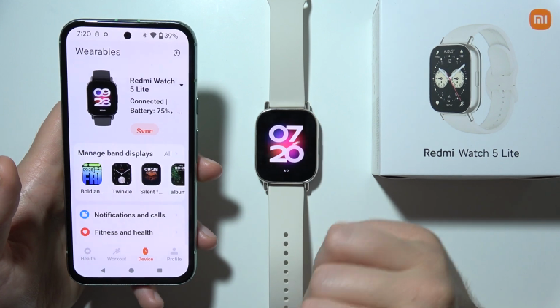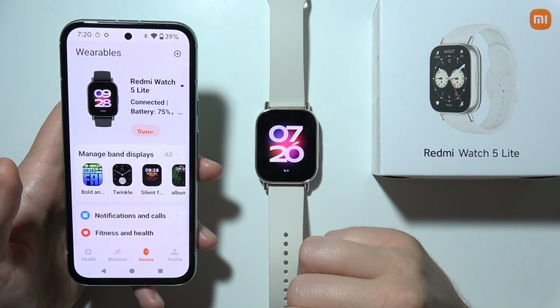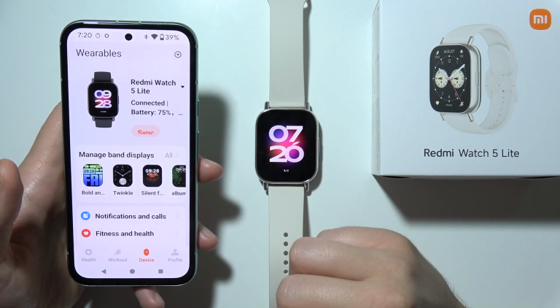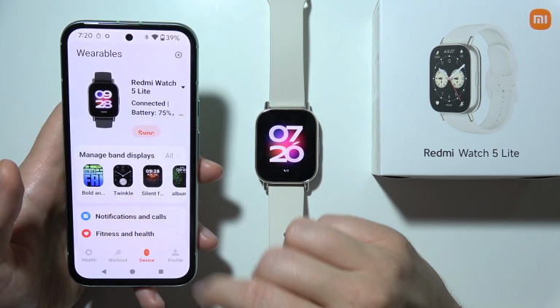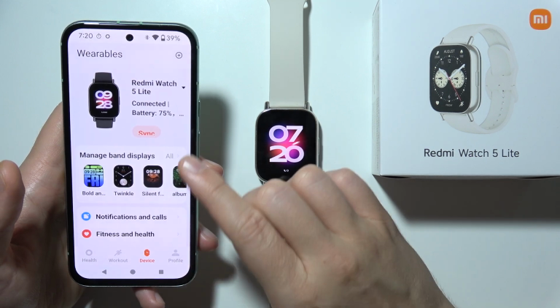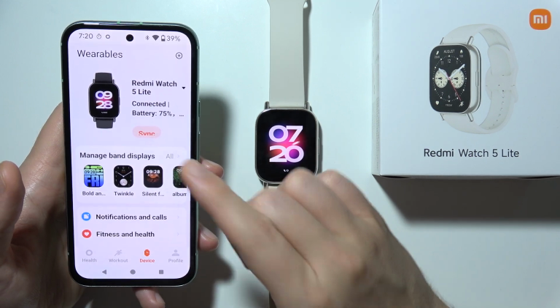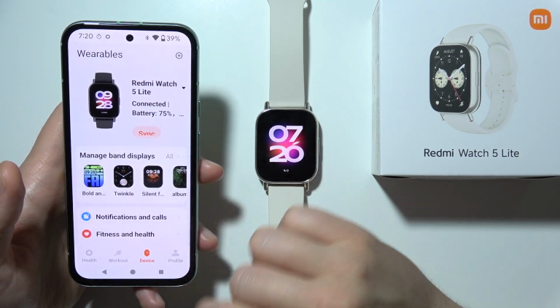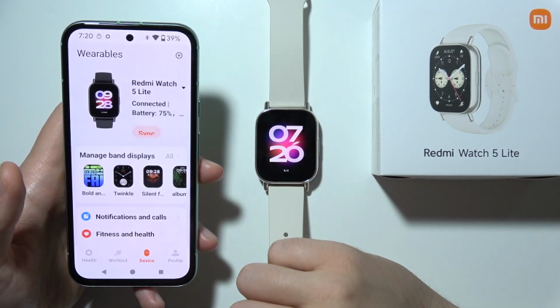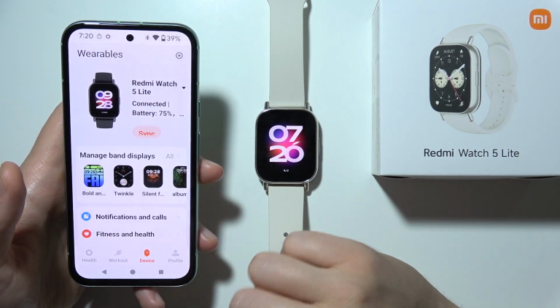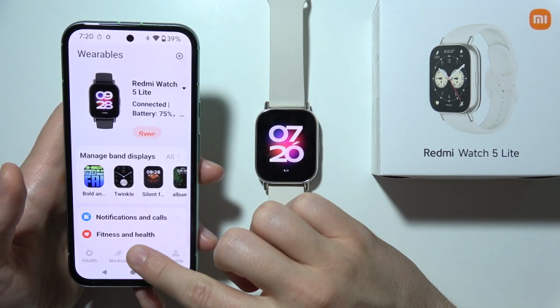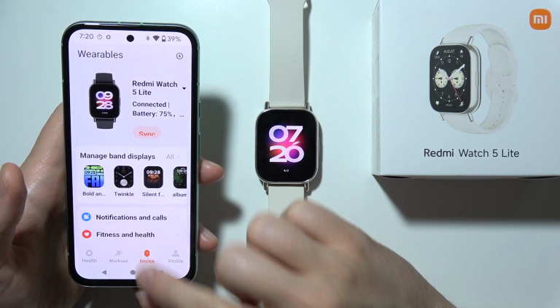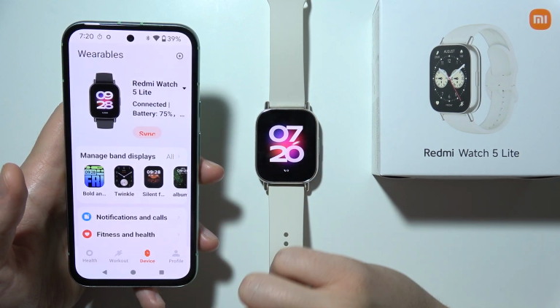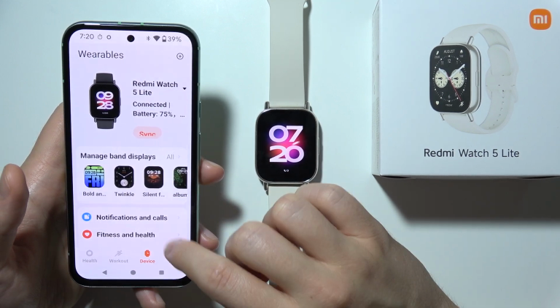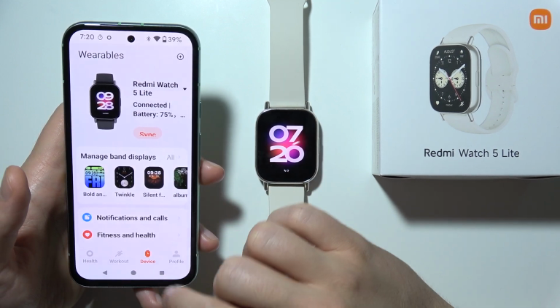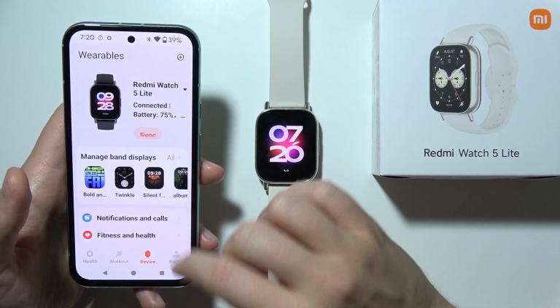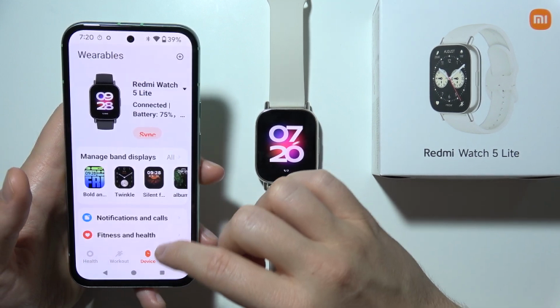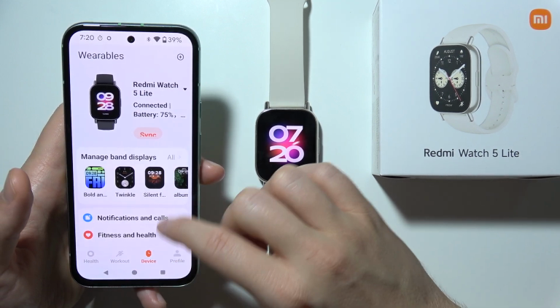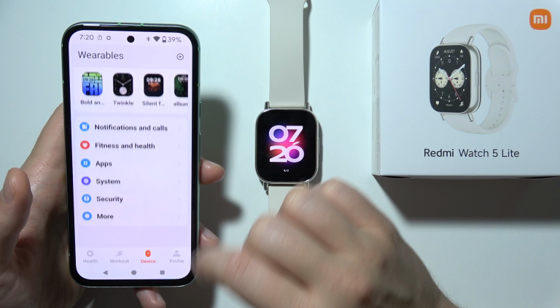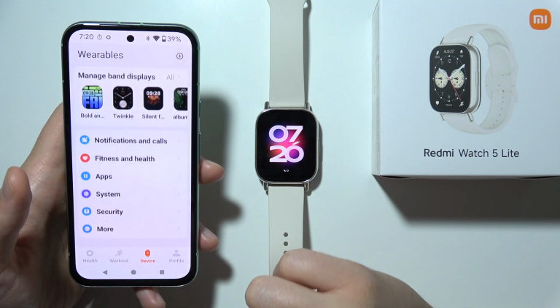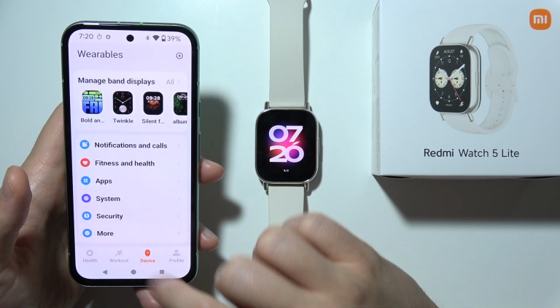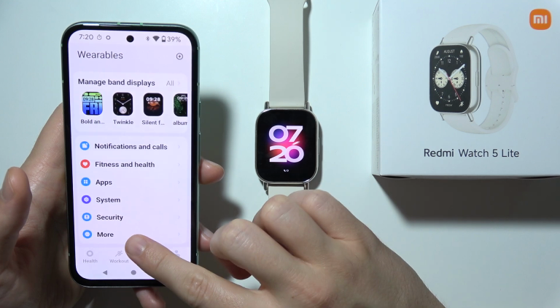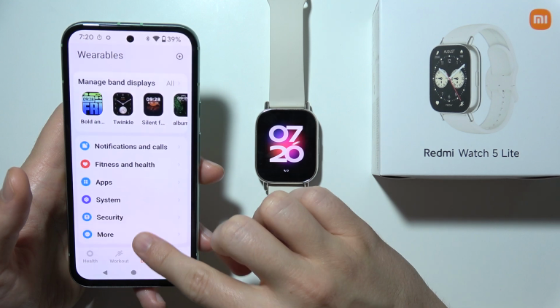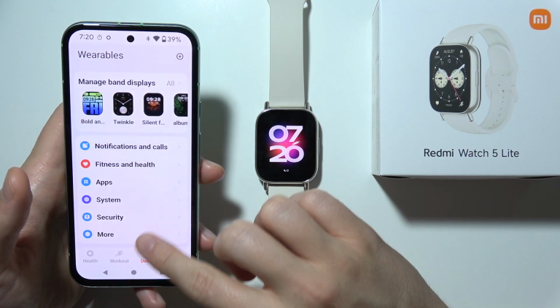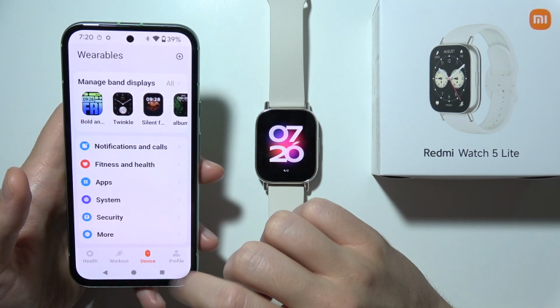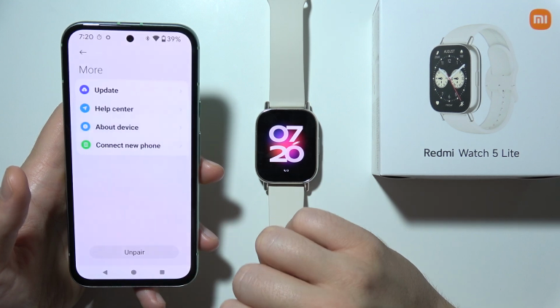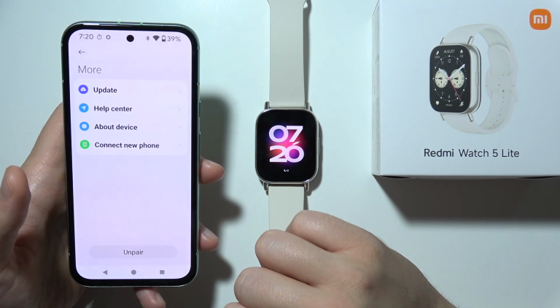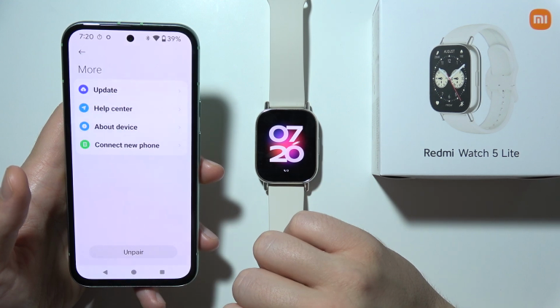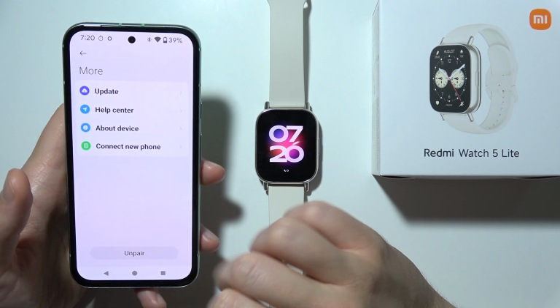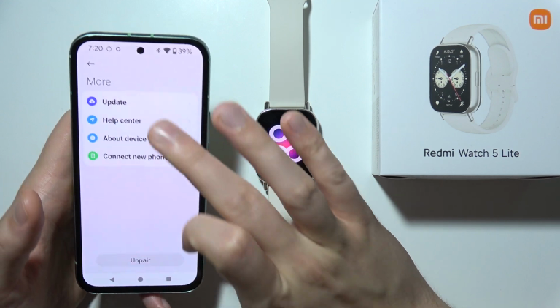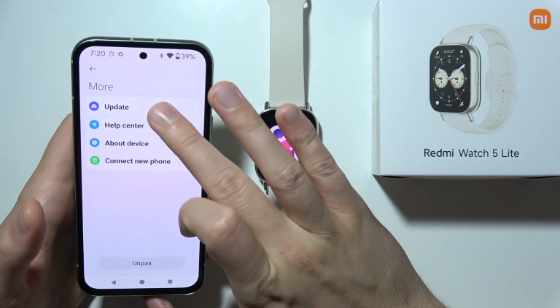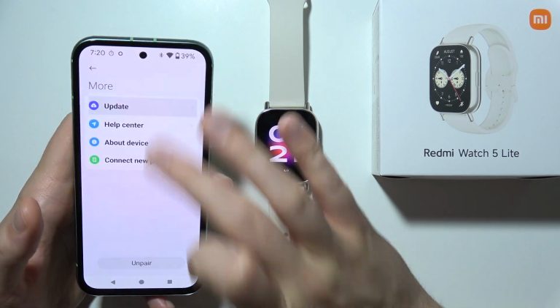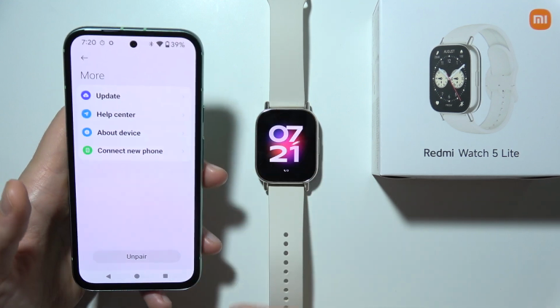Next, you will have to open the Mi Fitness application, click on Device, scroll until you find More, and right here tap on Update.